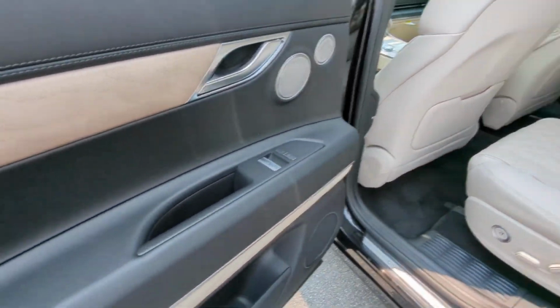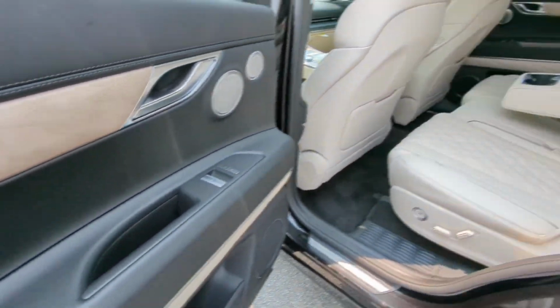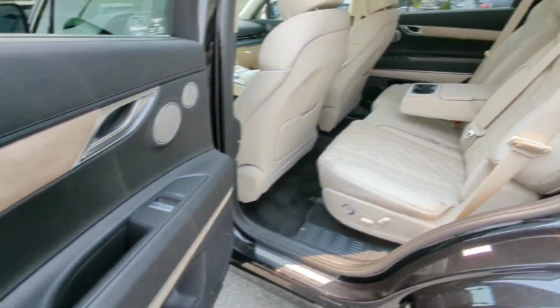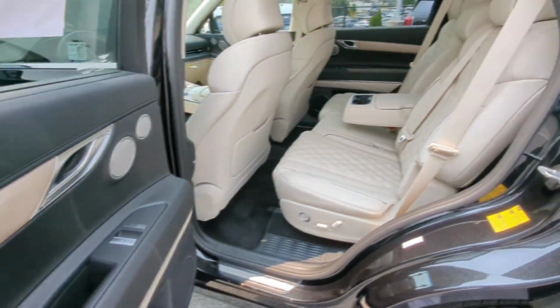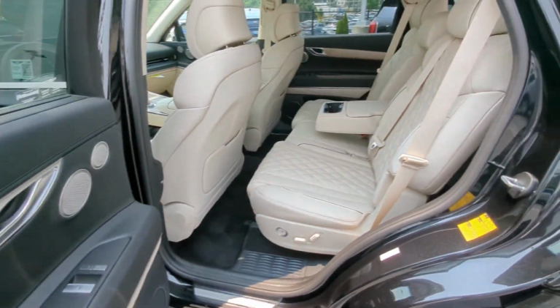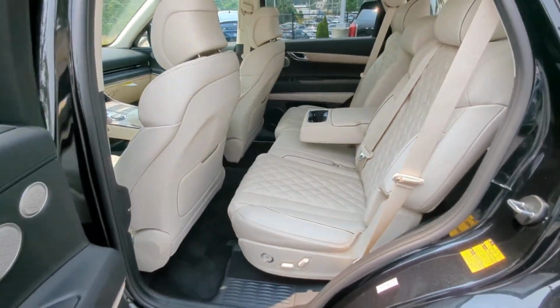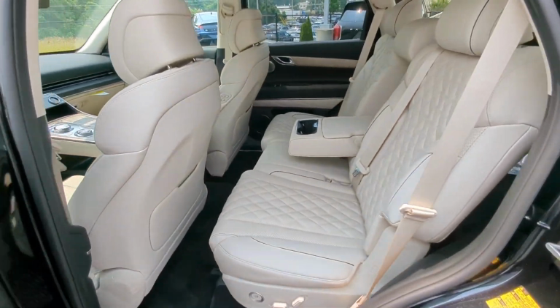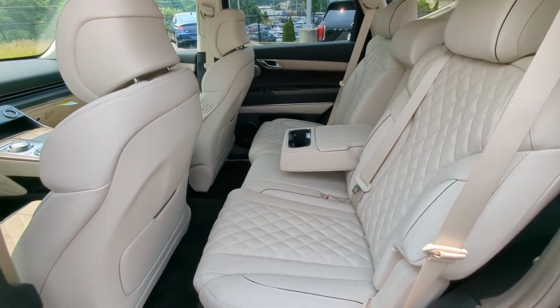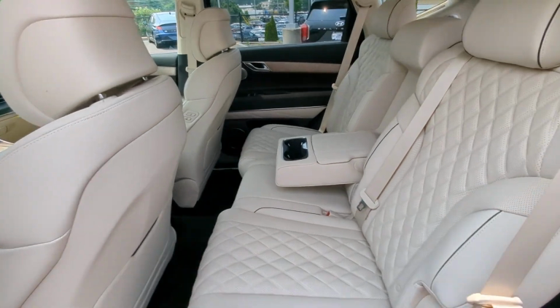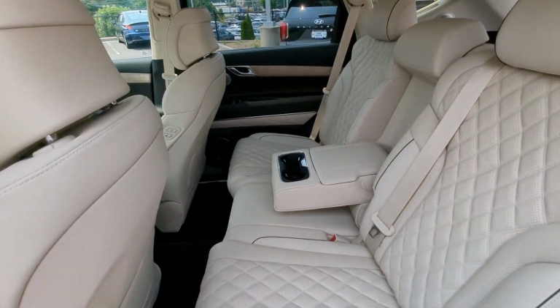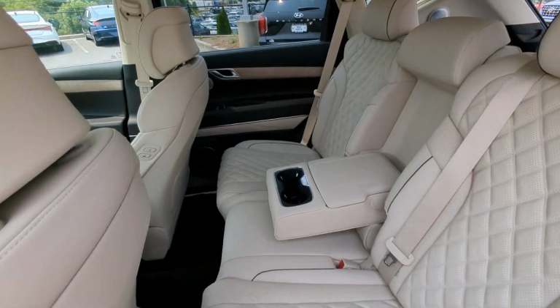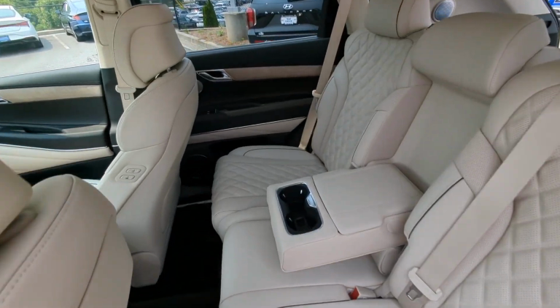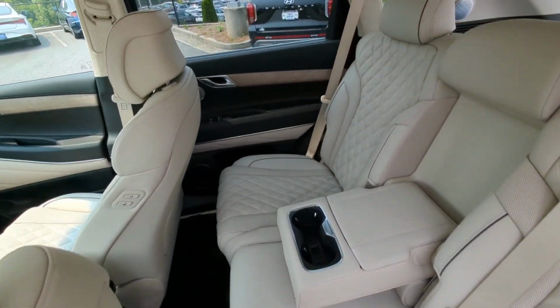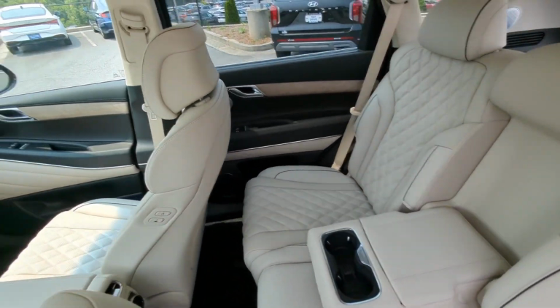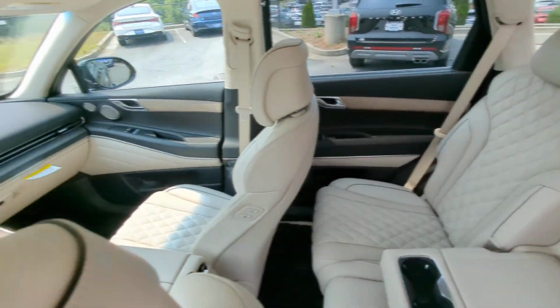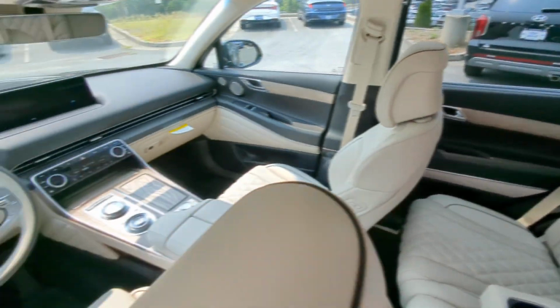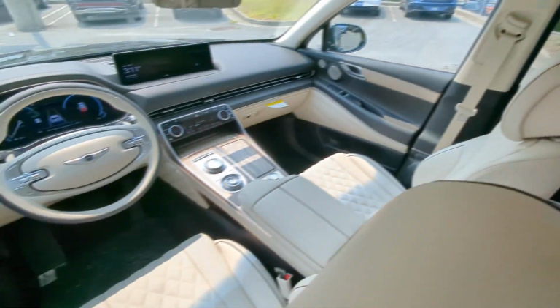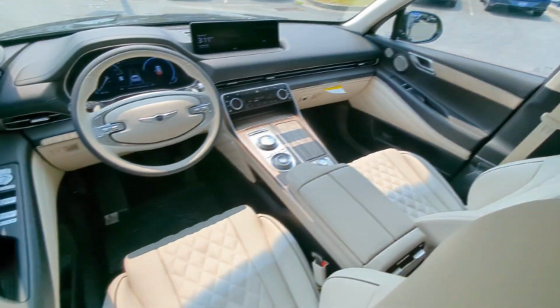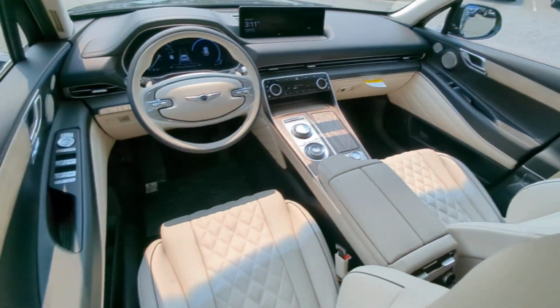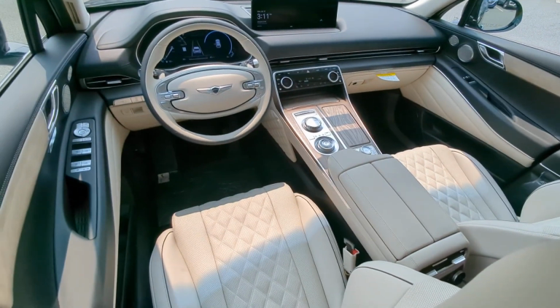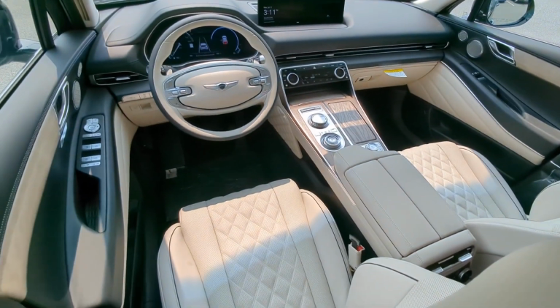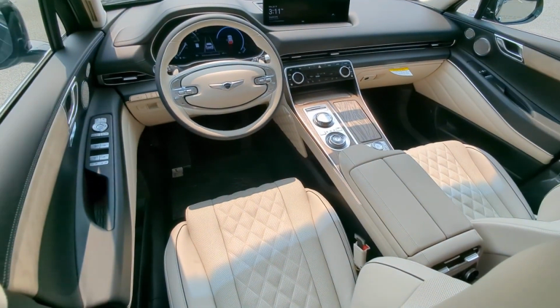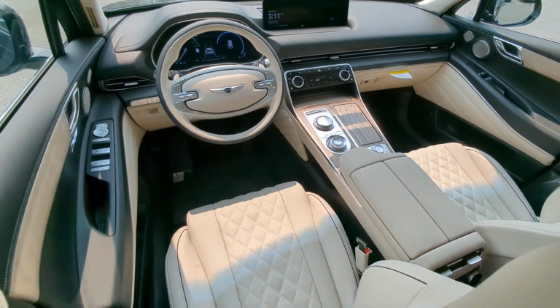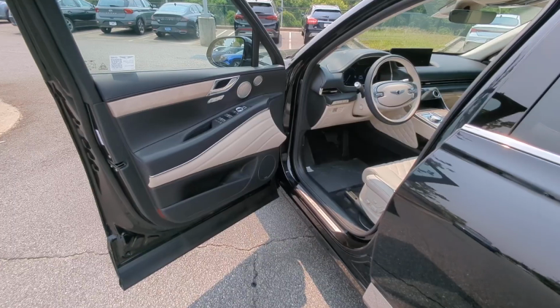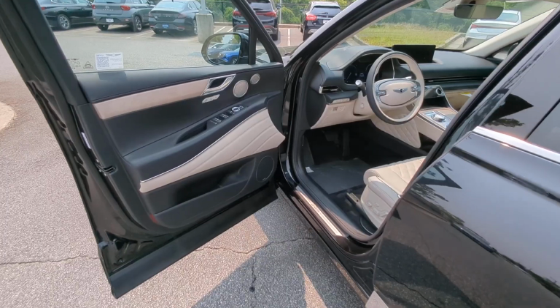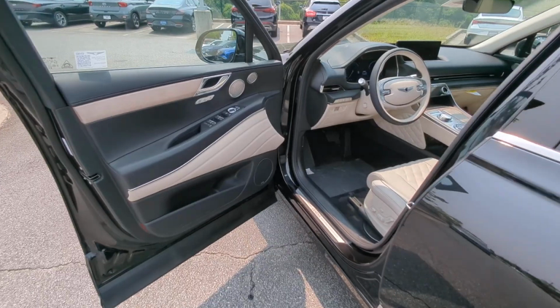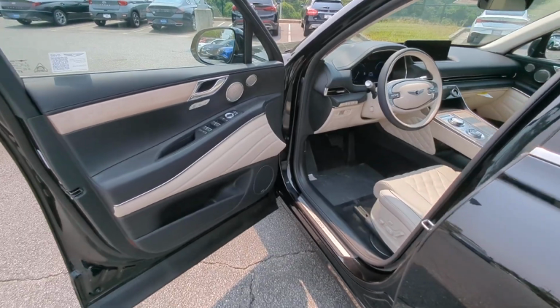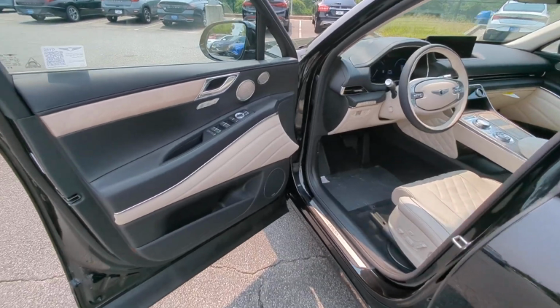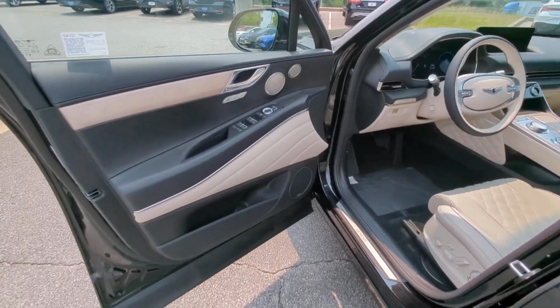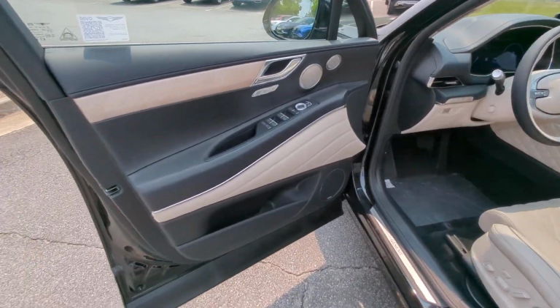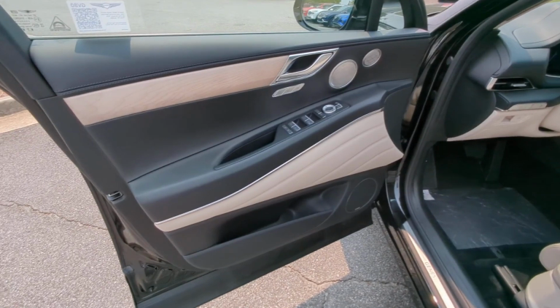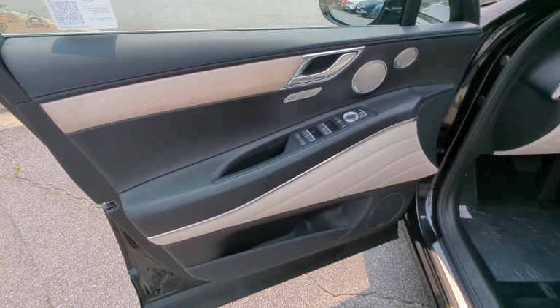Don't miss the chance to drive this thrilling GV80. Our team will give you an outstanding road test experience. Stop in today.